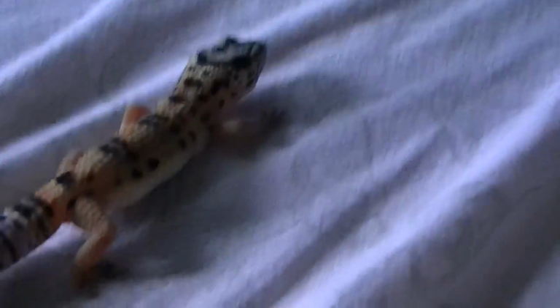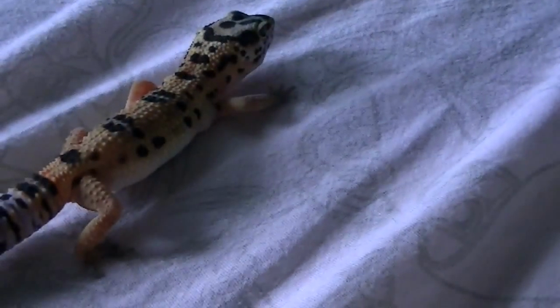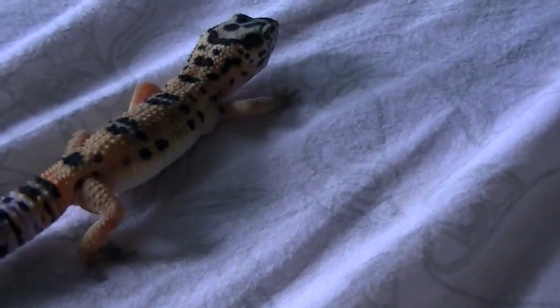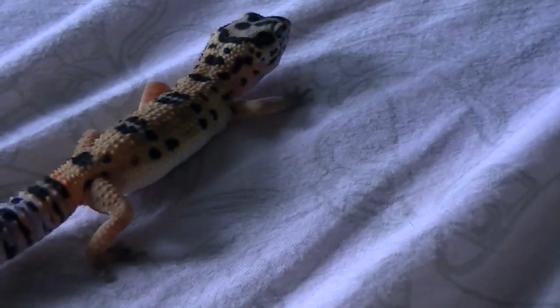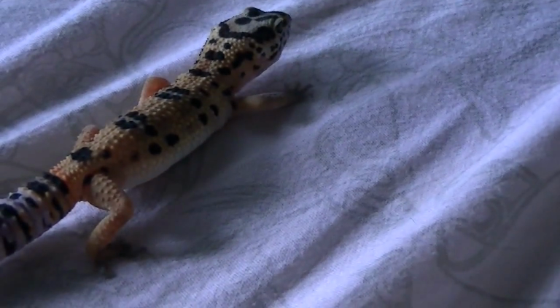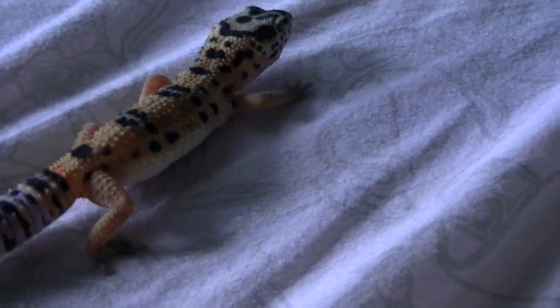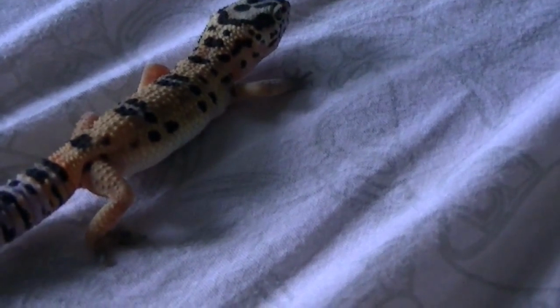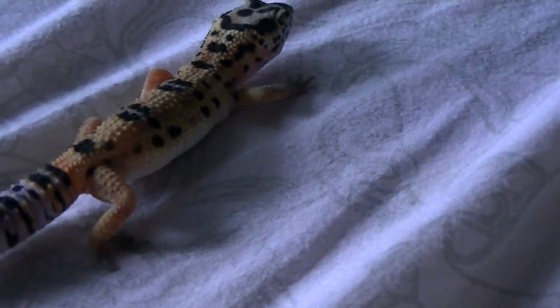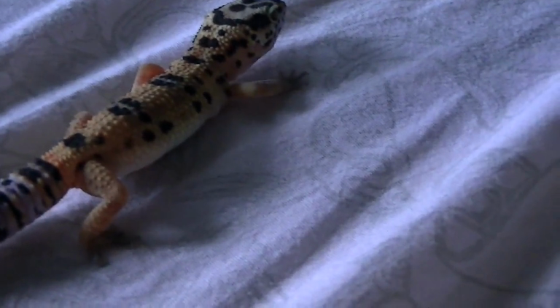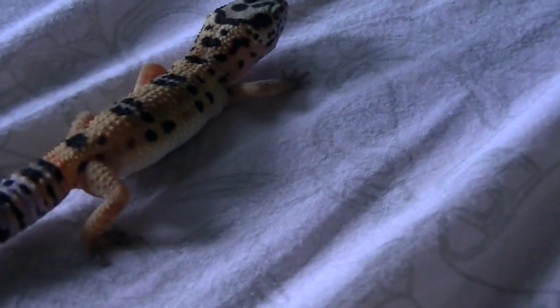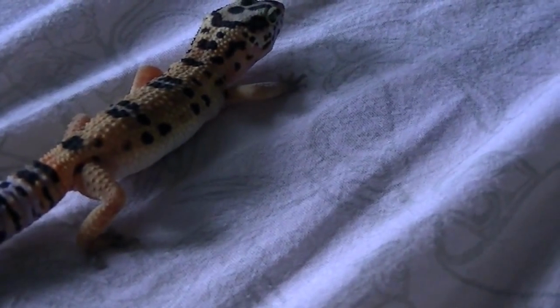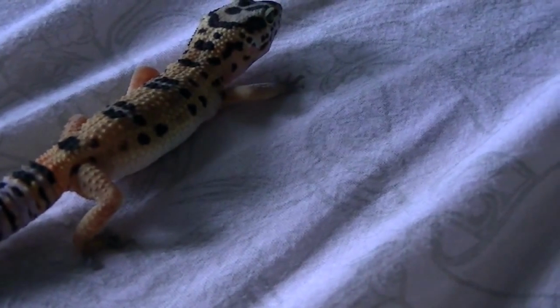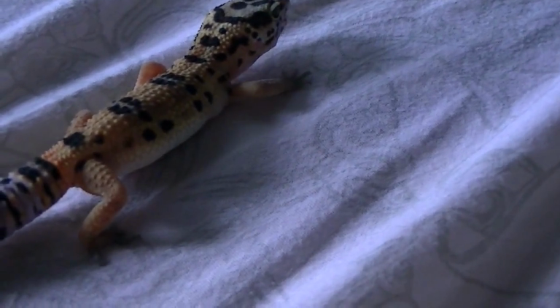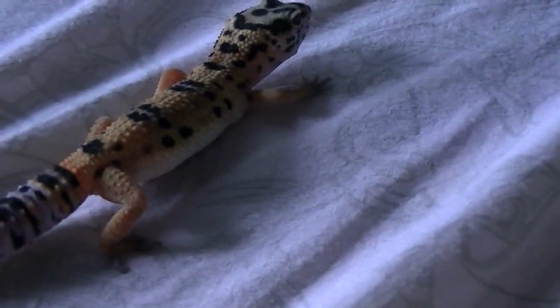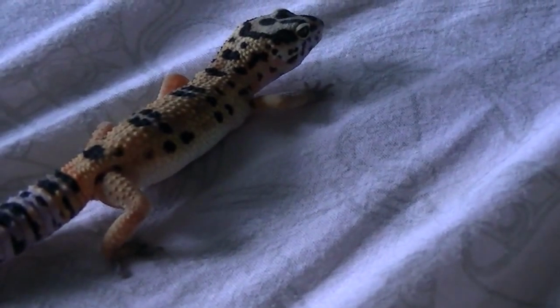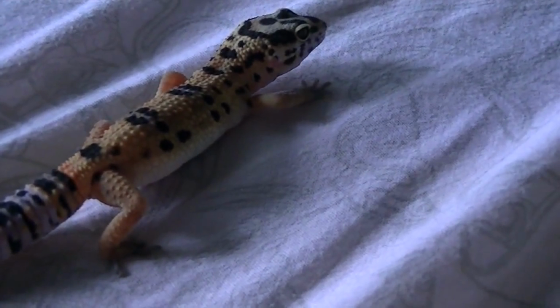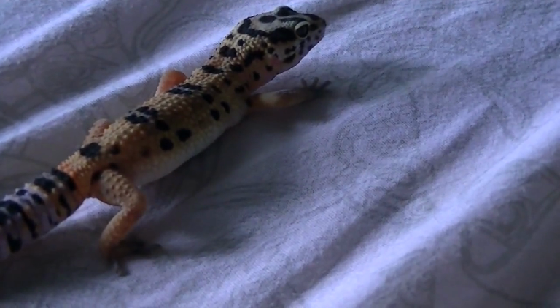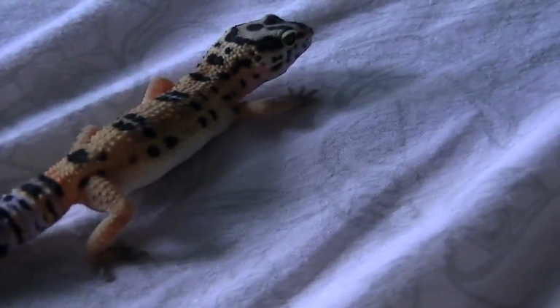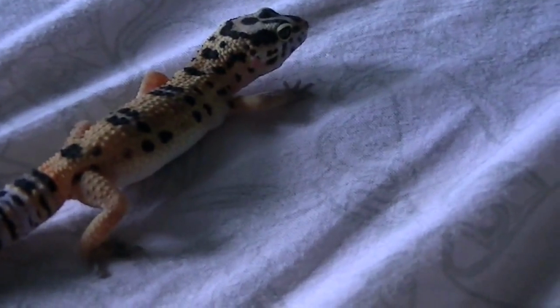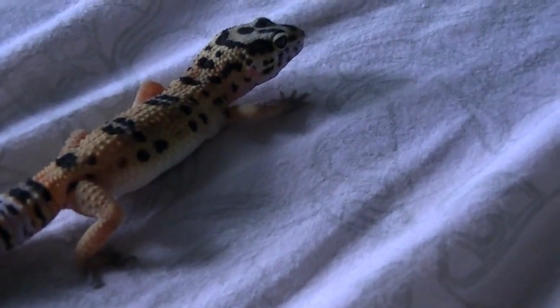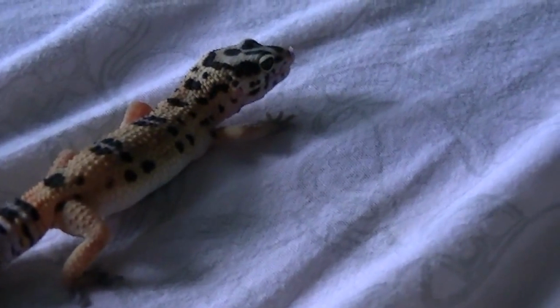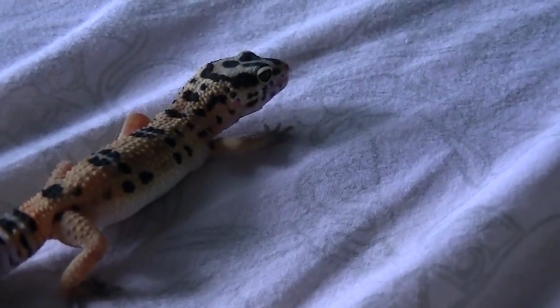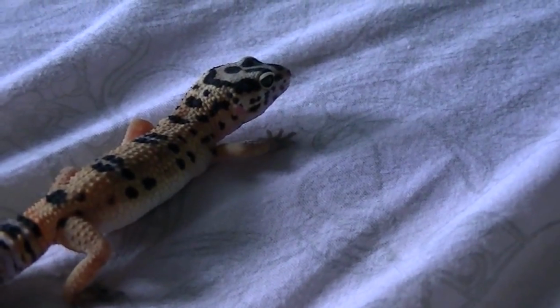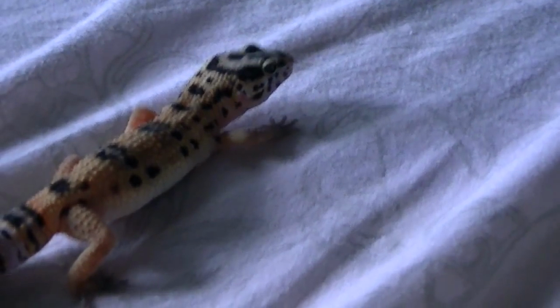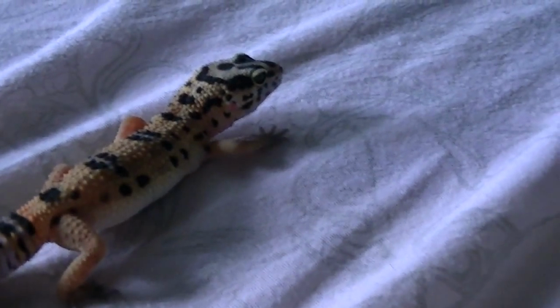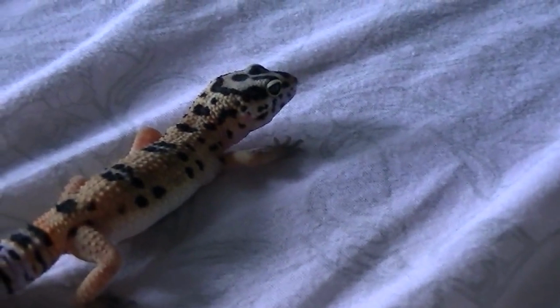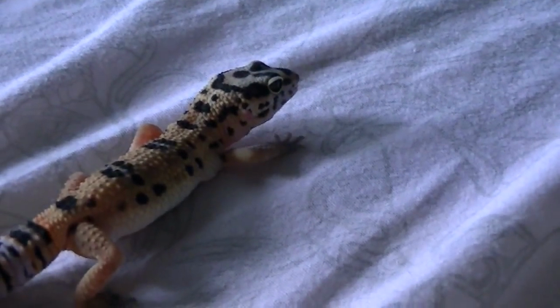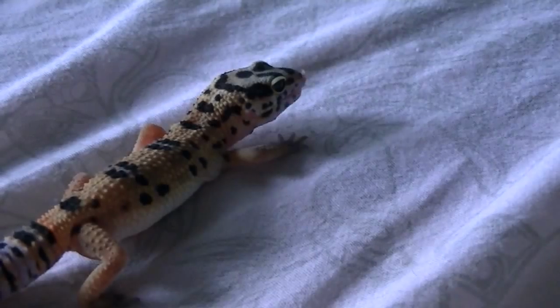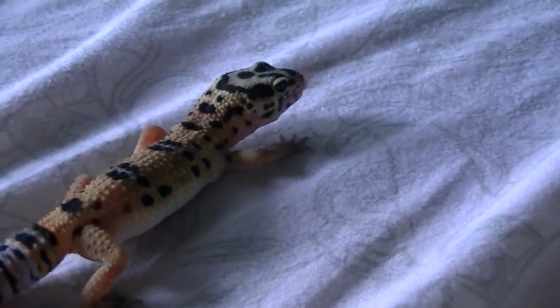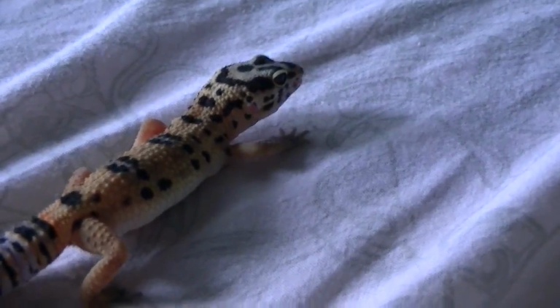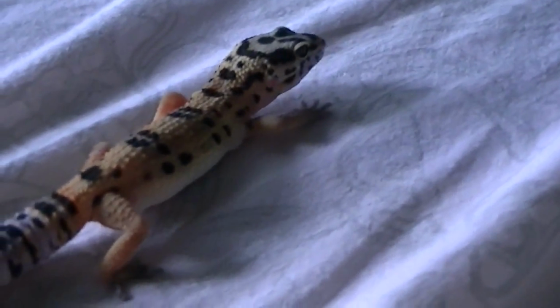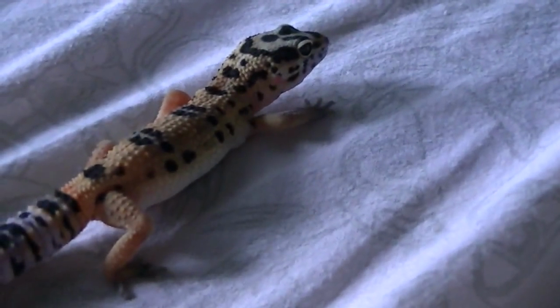Hello everyone, this is Animology 101, and today we'll be talking about how to hand train your leopard gecko.